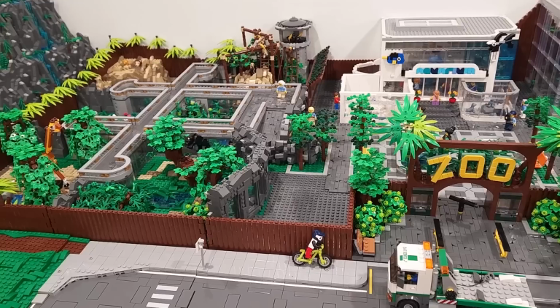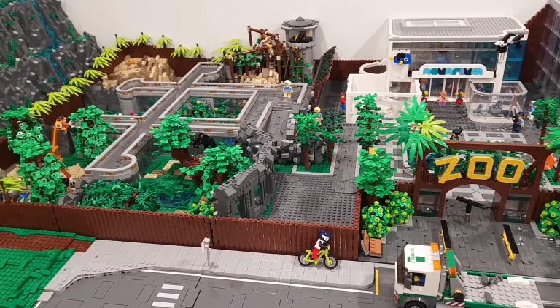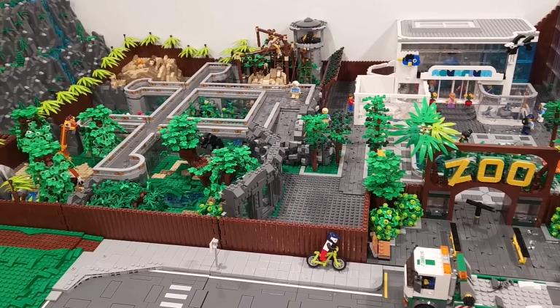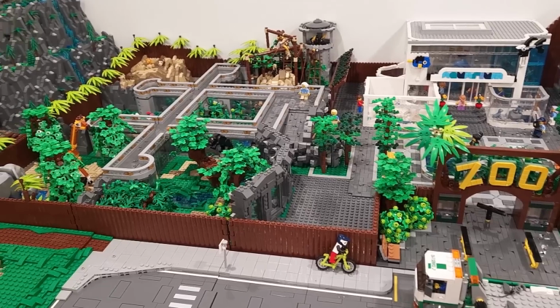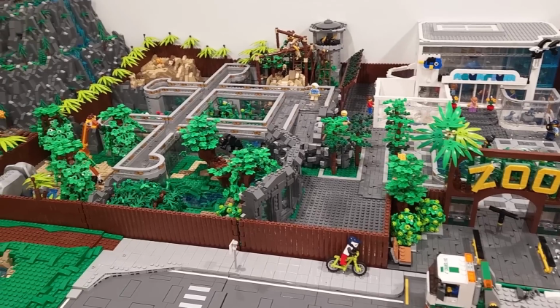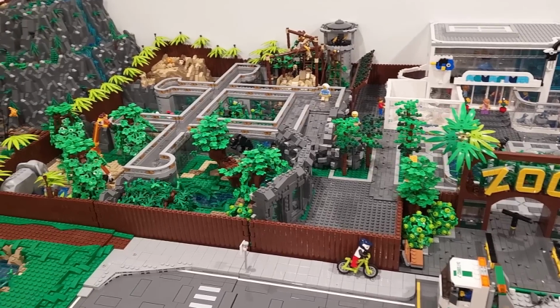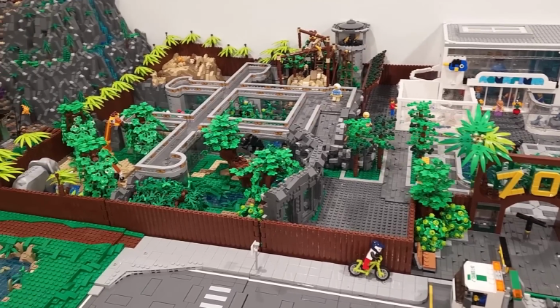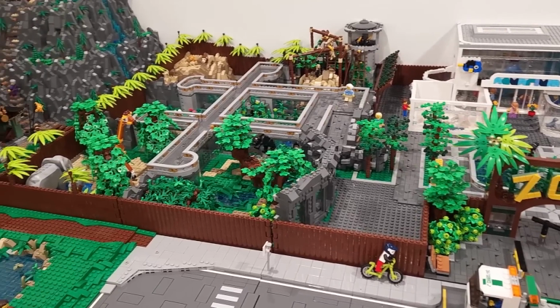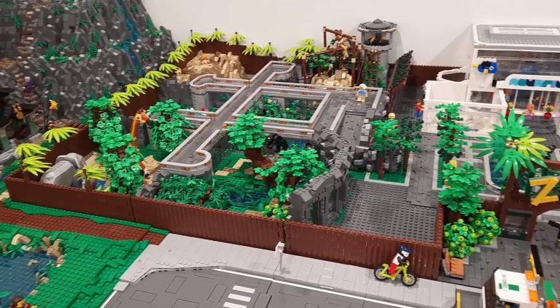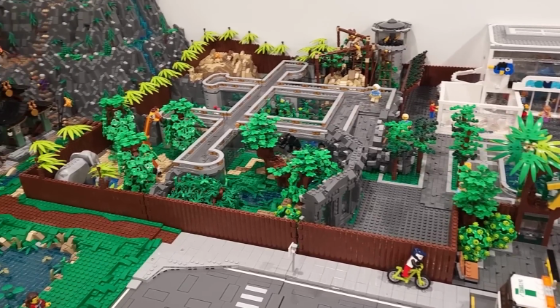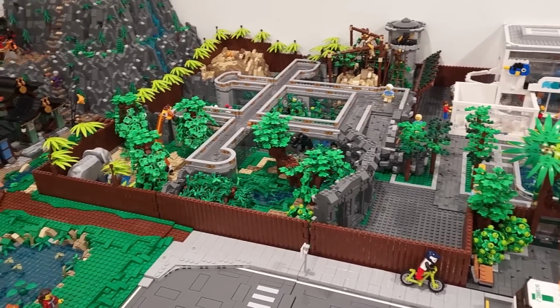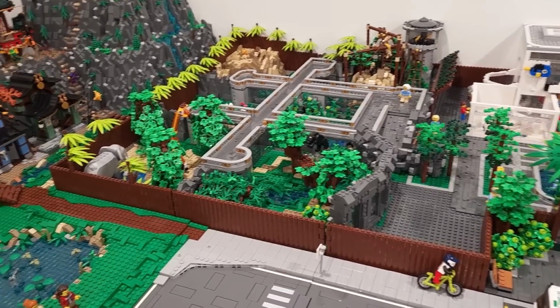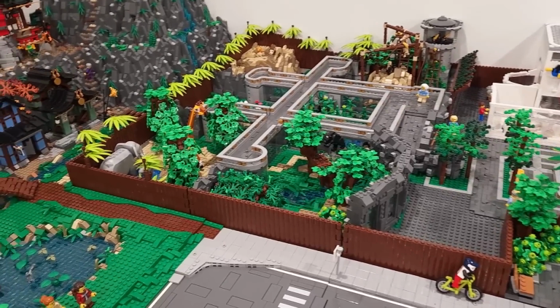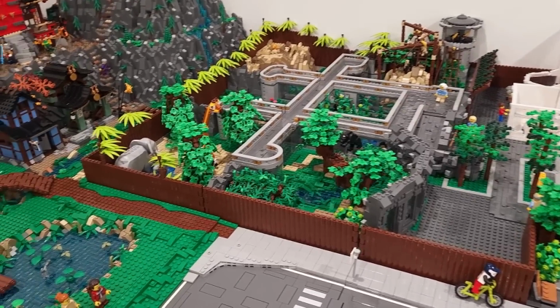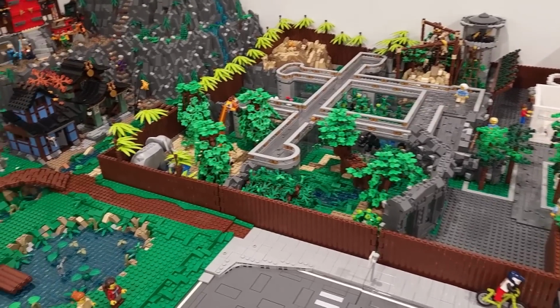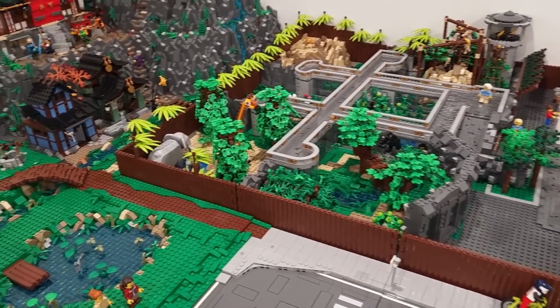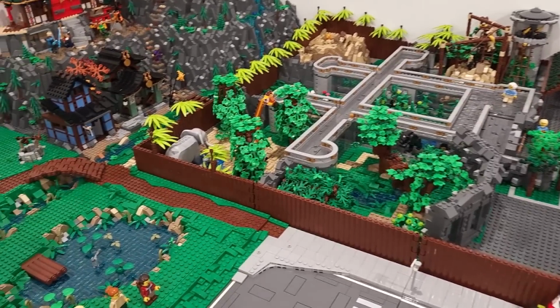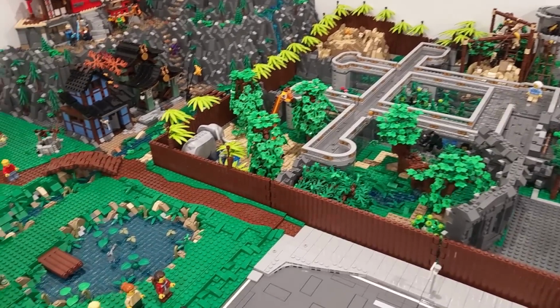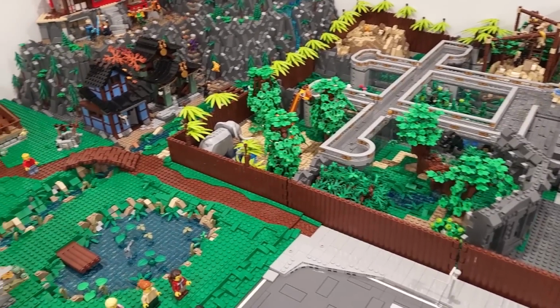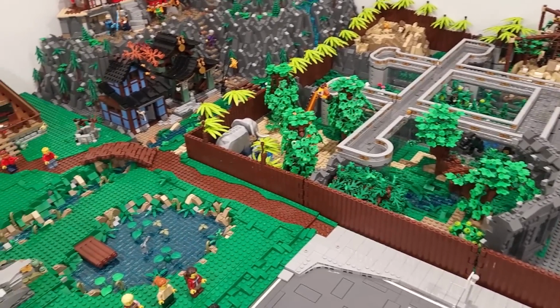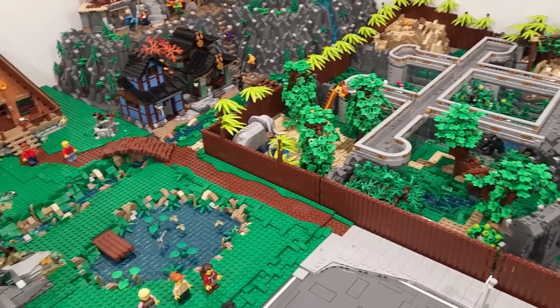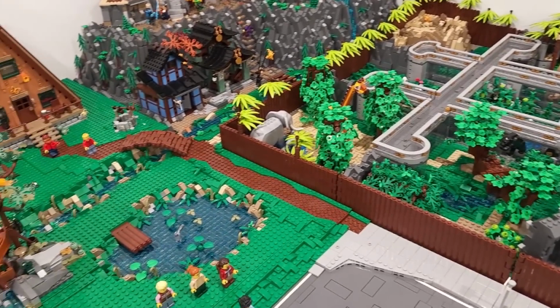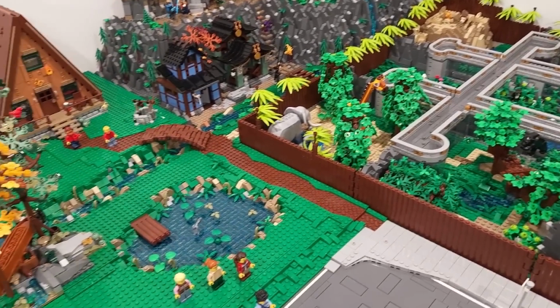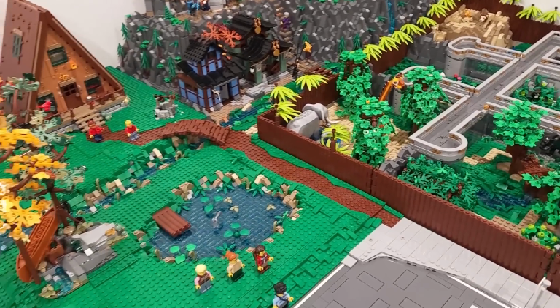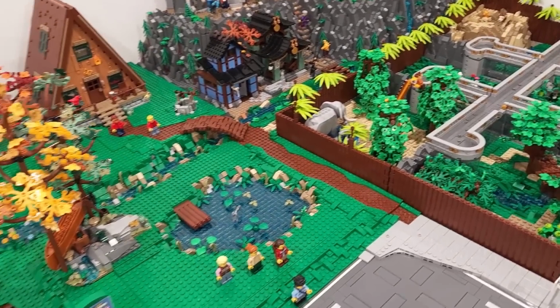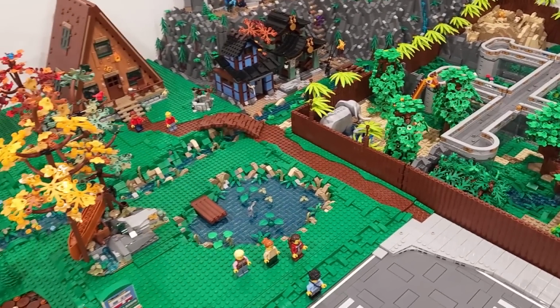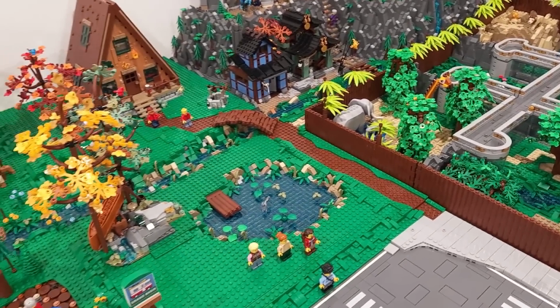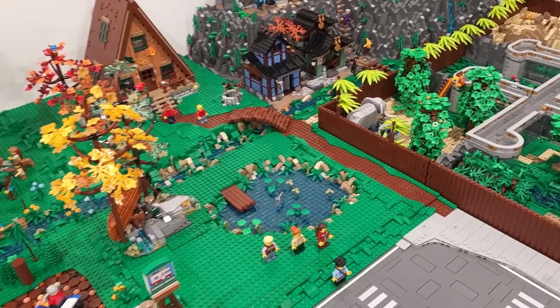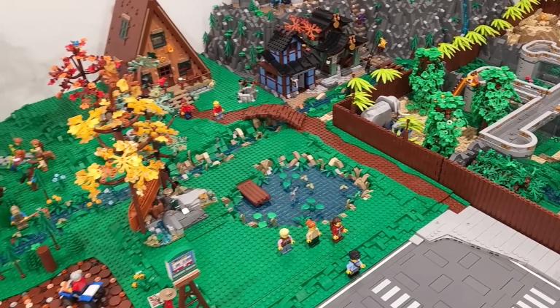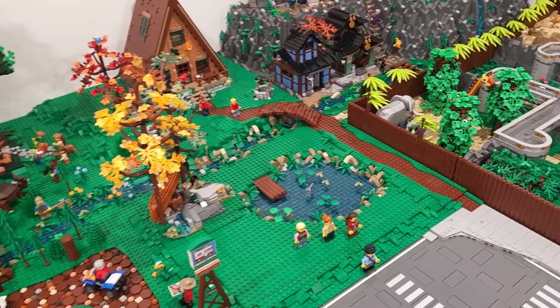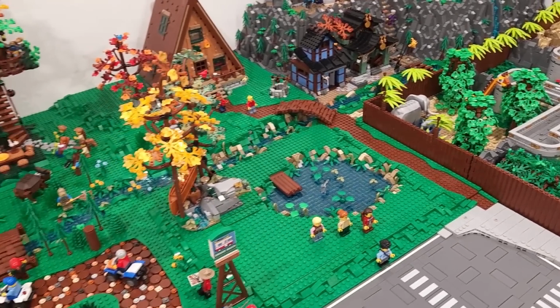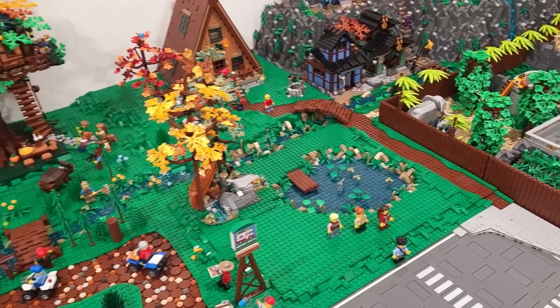Hello everybody, welcome back, it's Jordan here. Today we're going to be building trees for the campground.